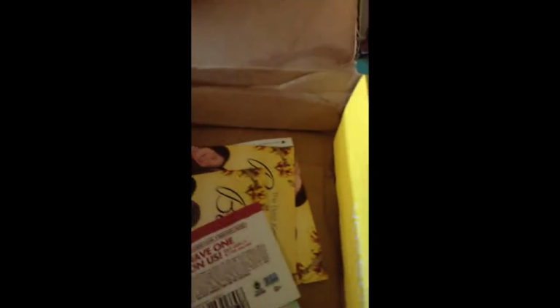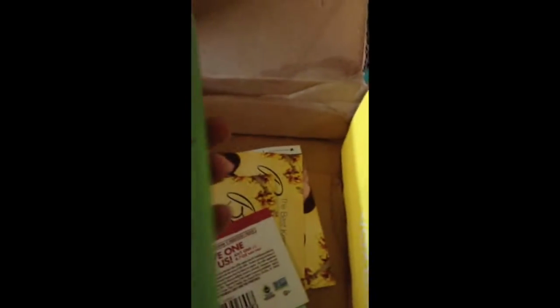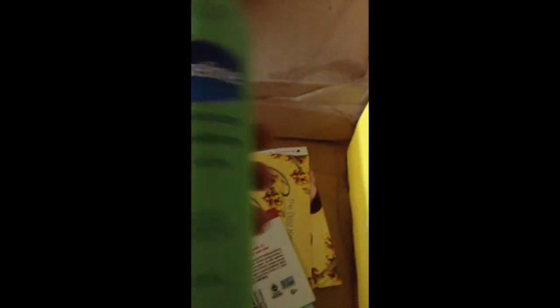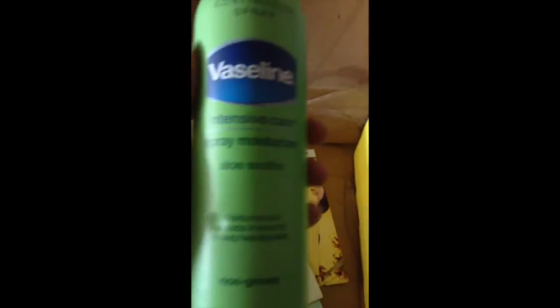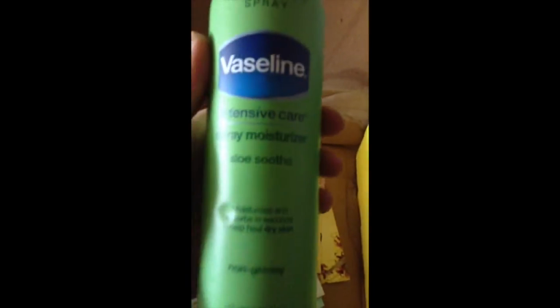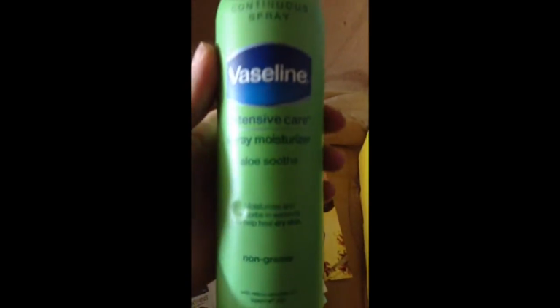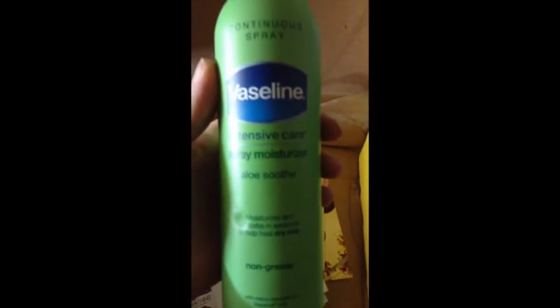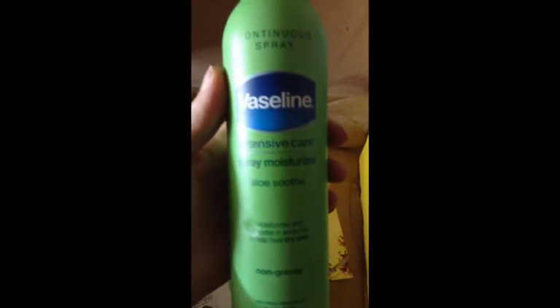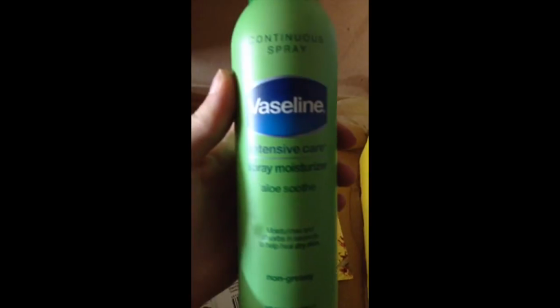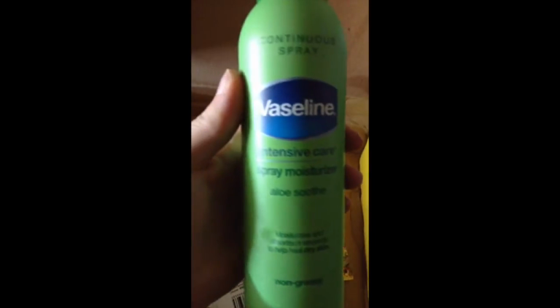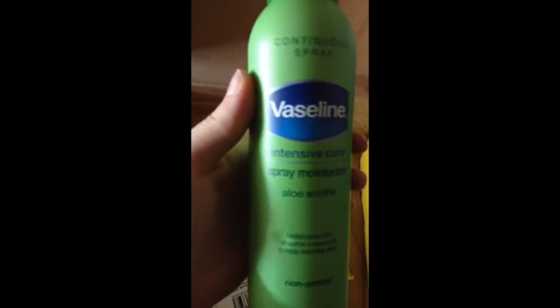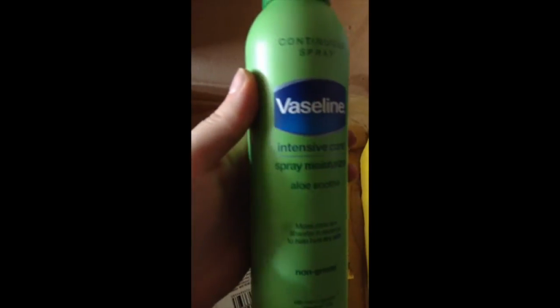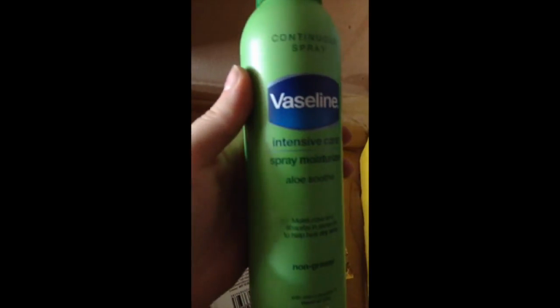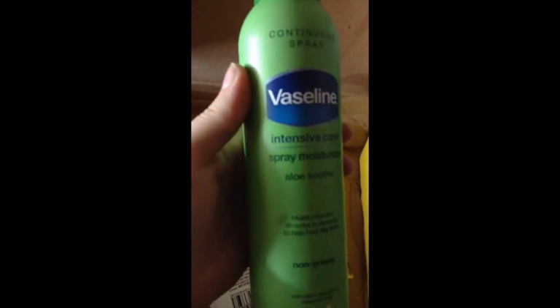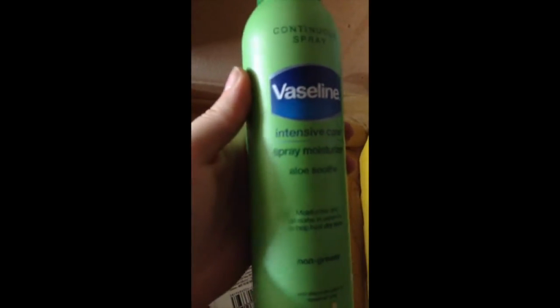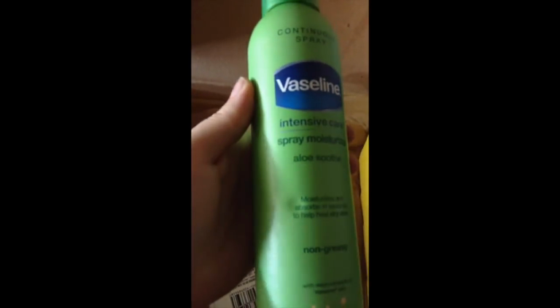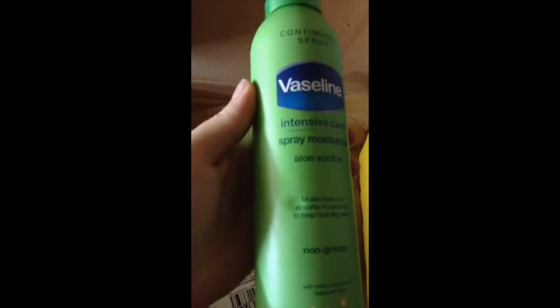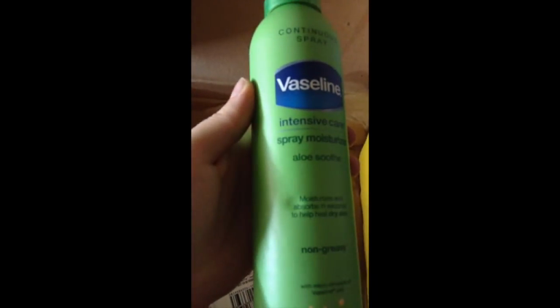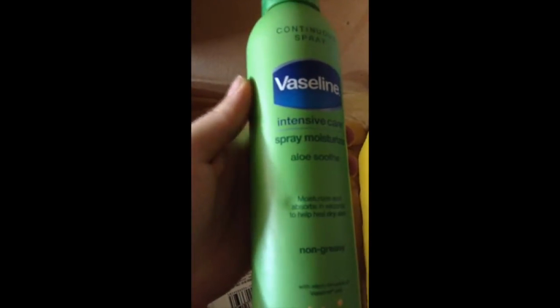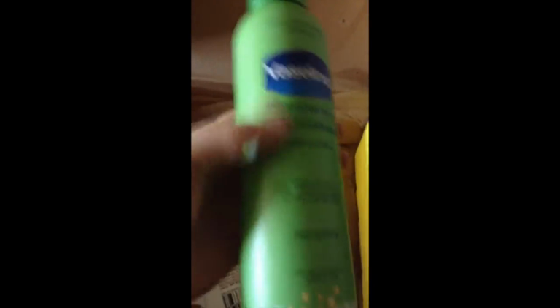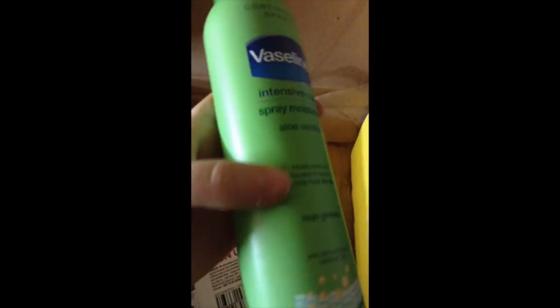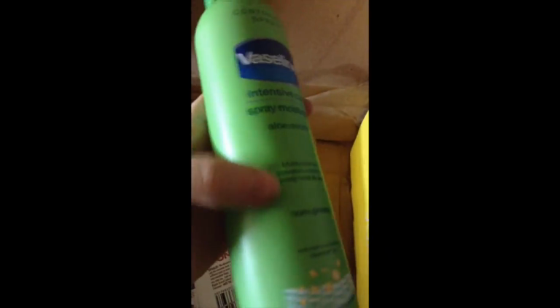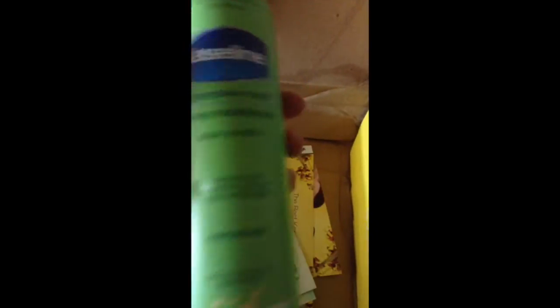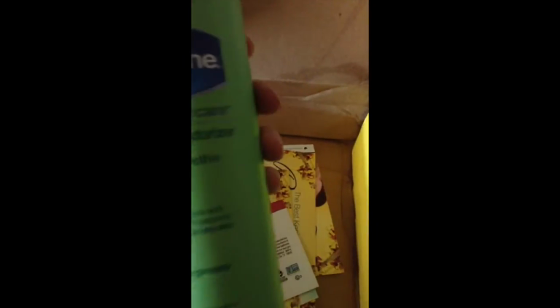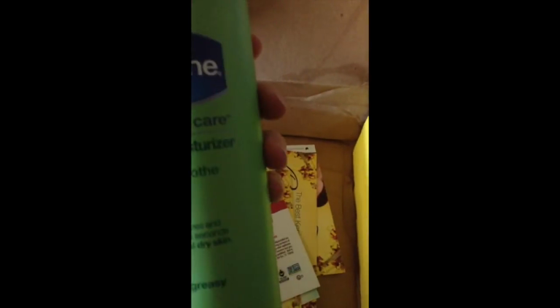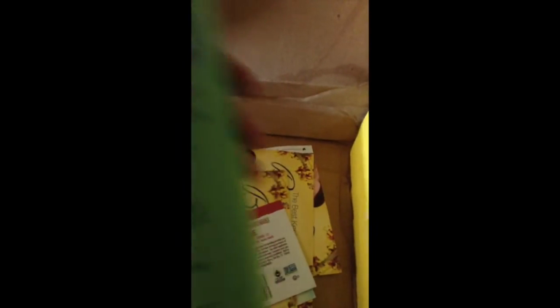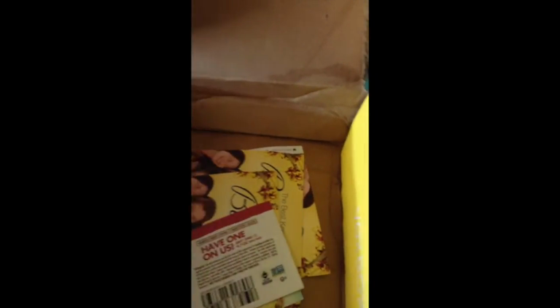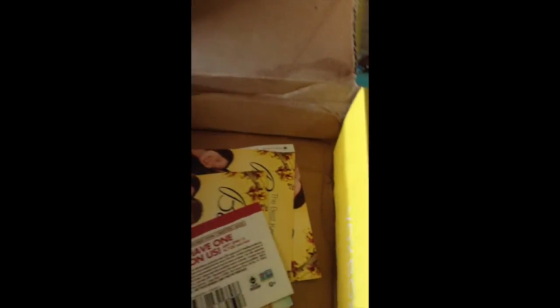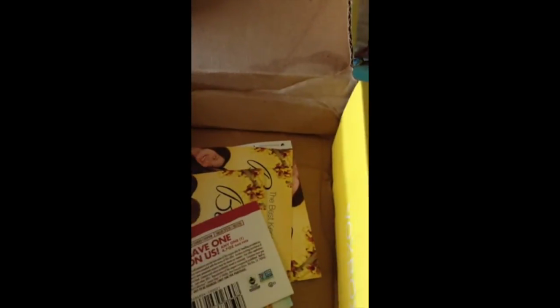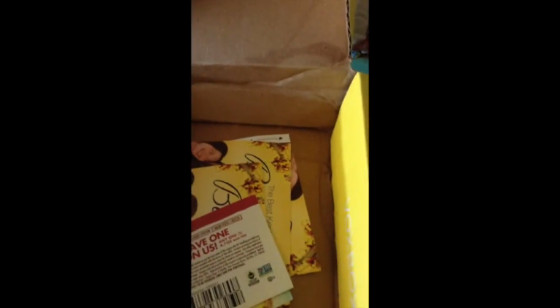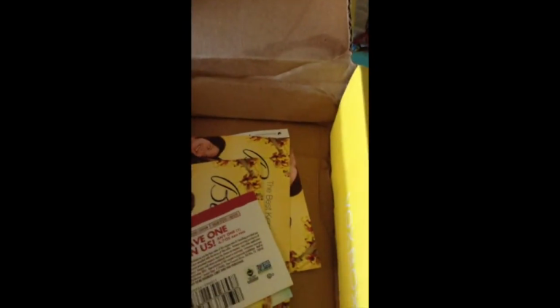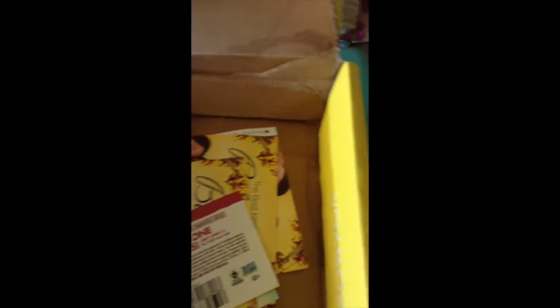Next up, Vaseline Spray Moisturizer in an Aloe variety.